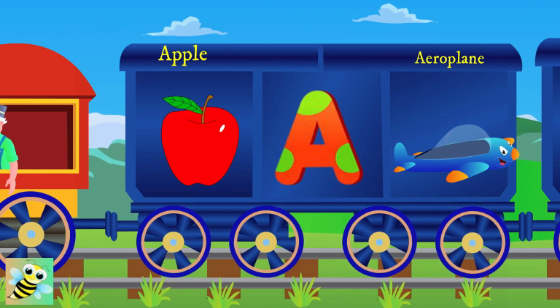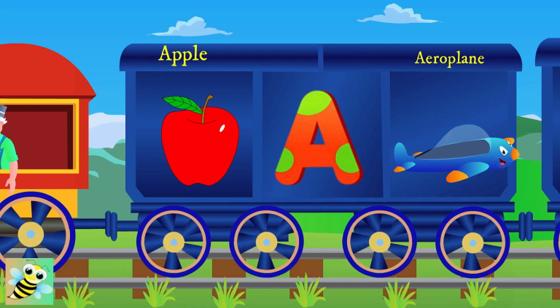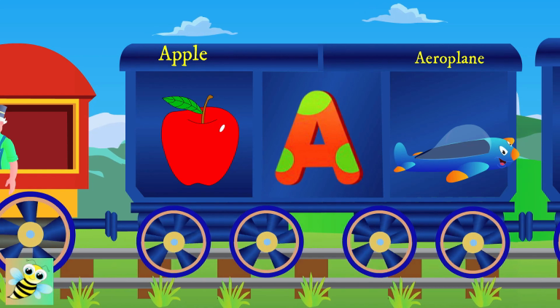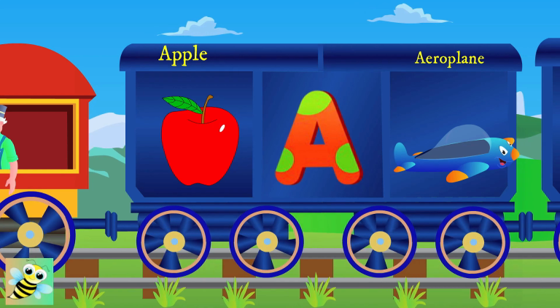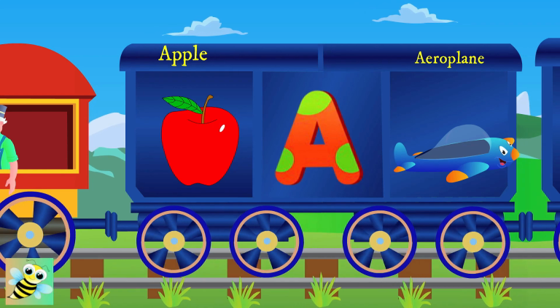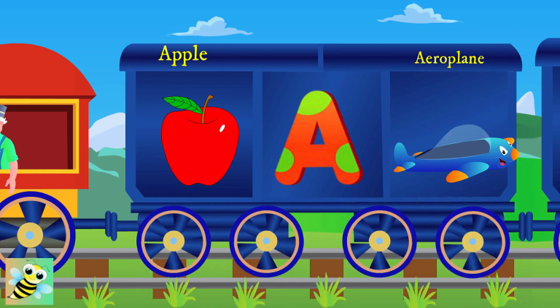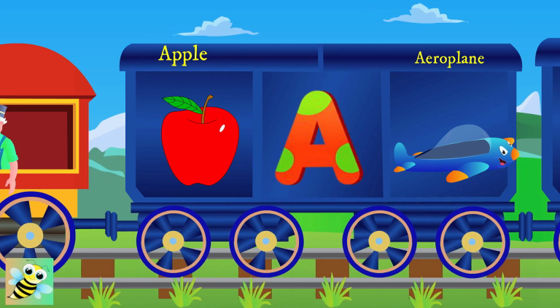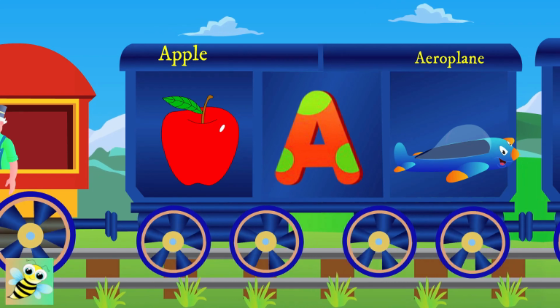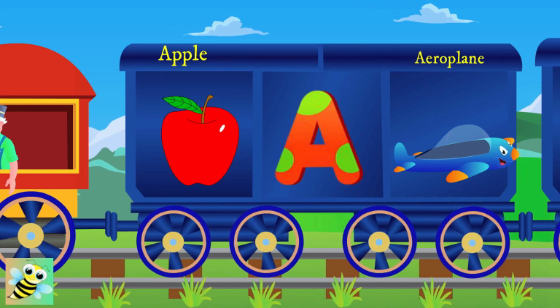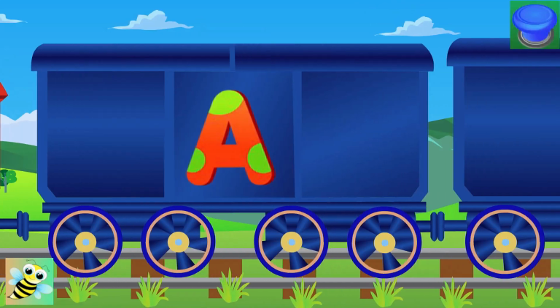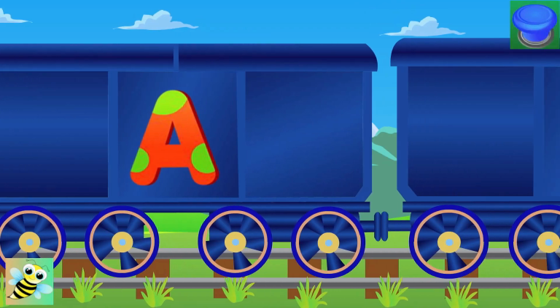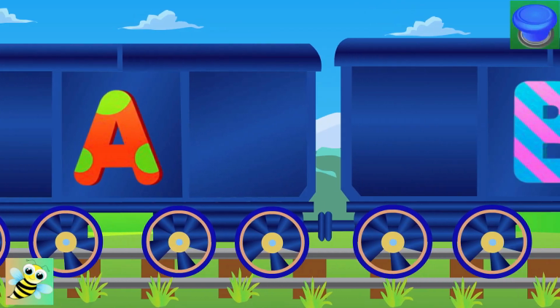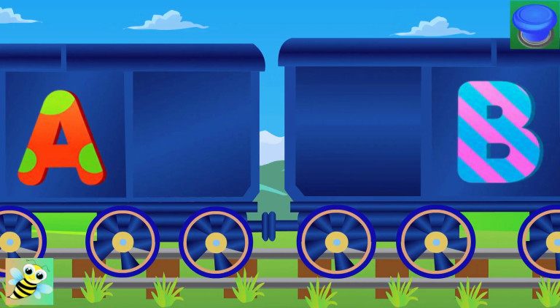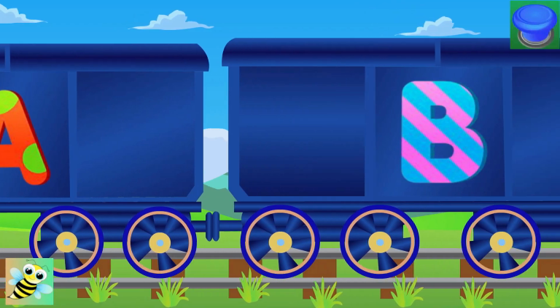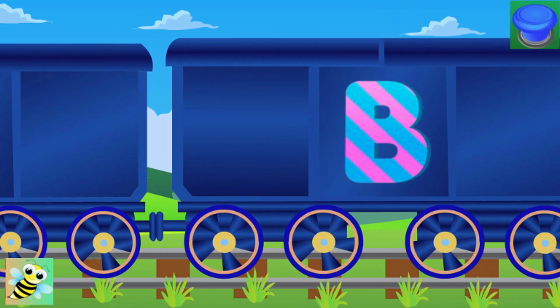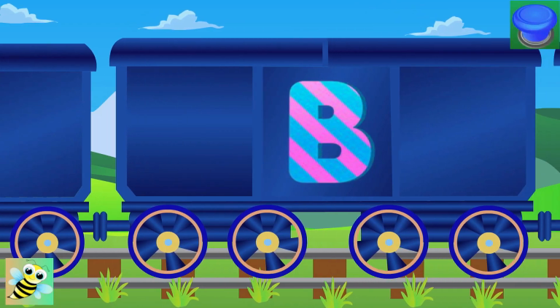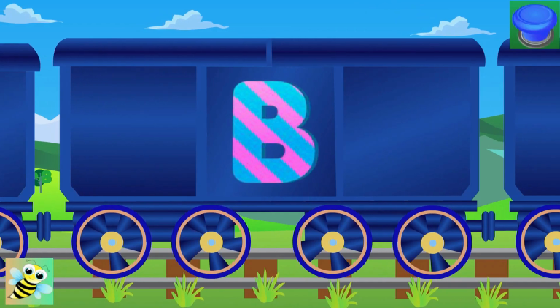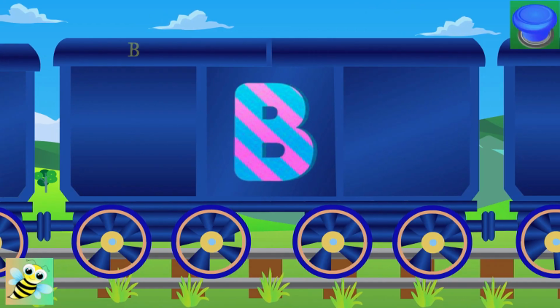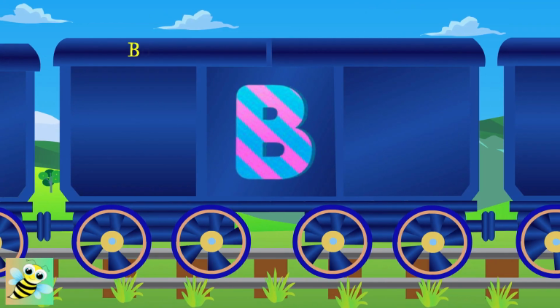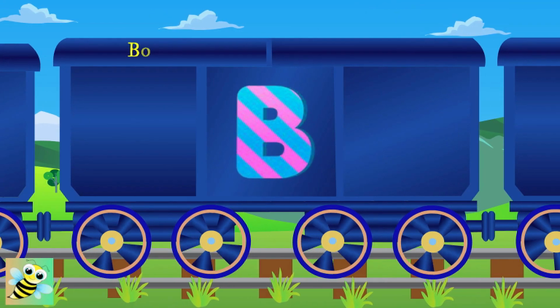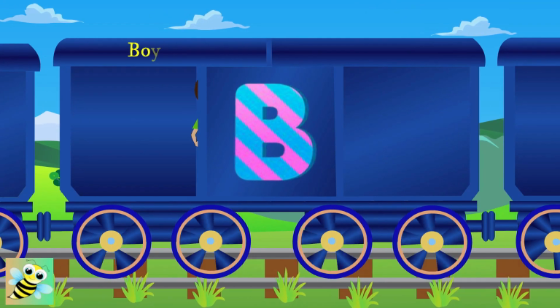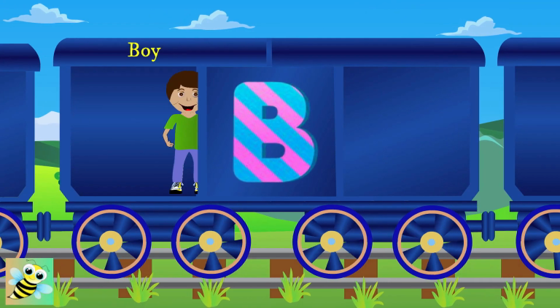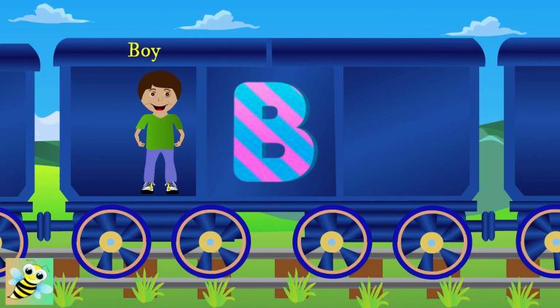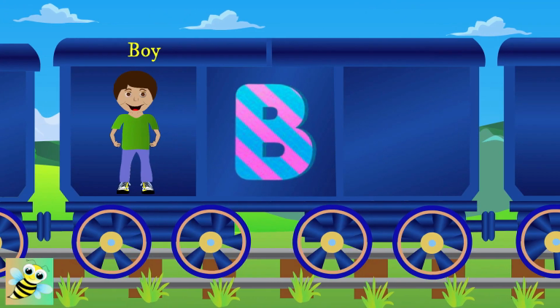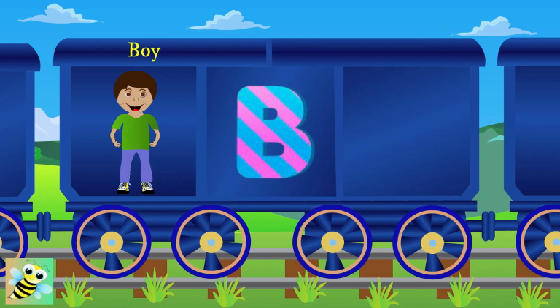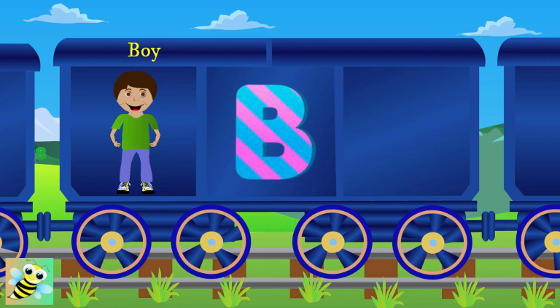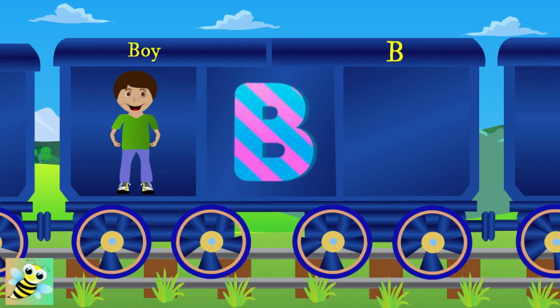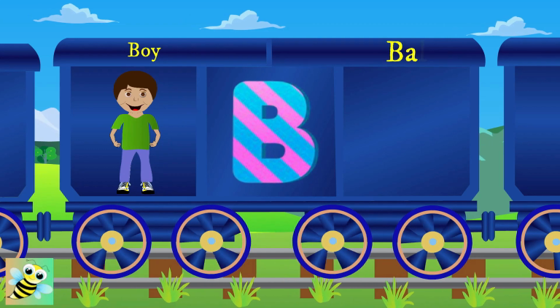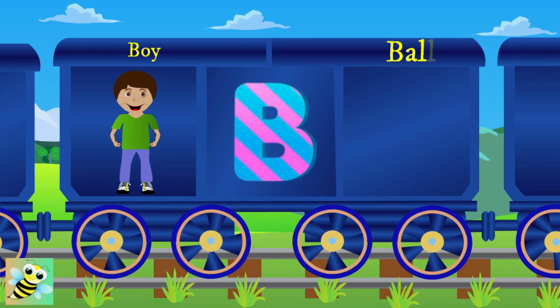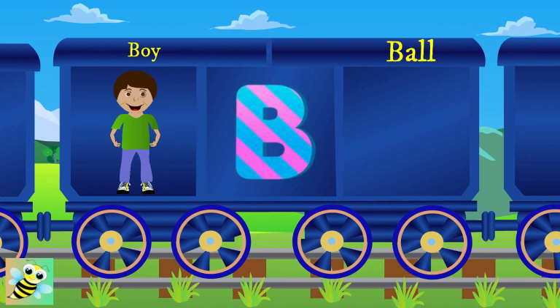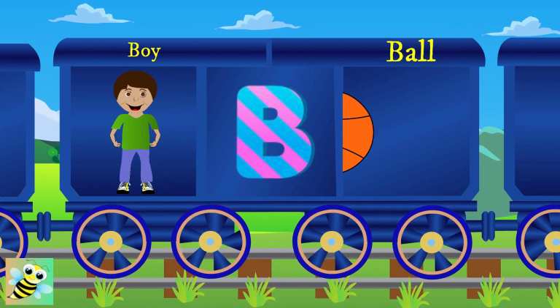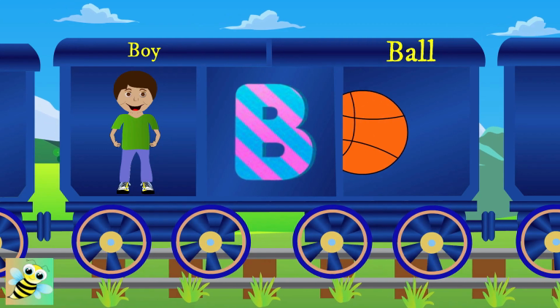Here comes B. B for boy, and the boy is cute. B for ball.